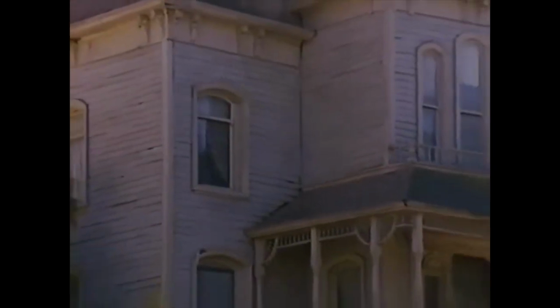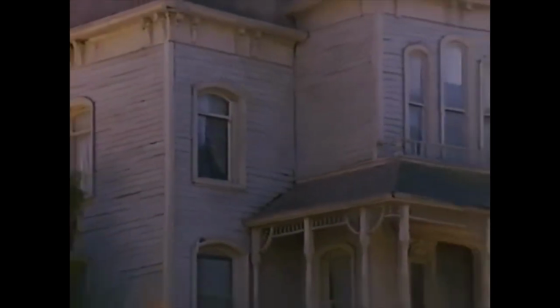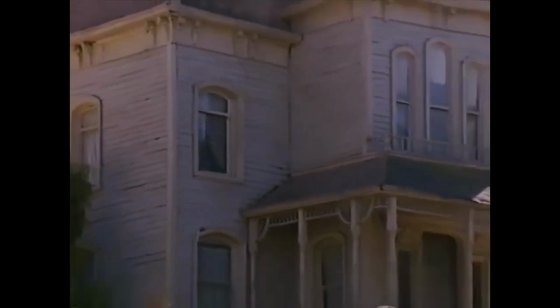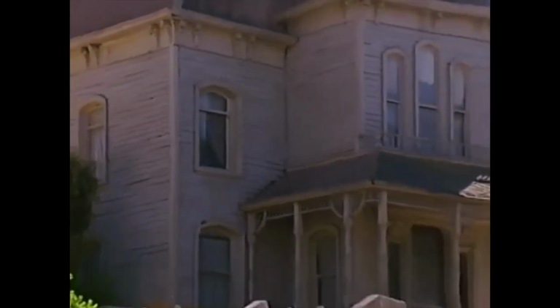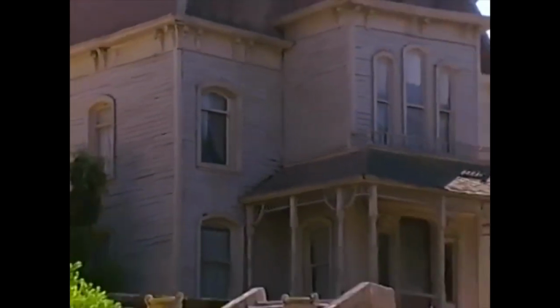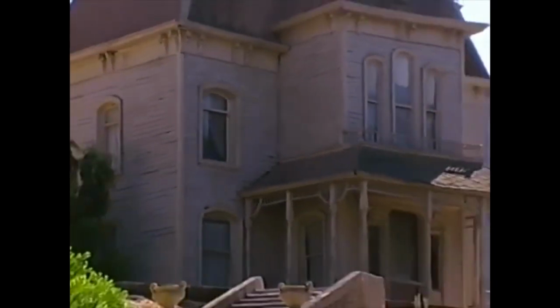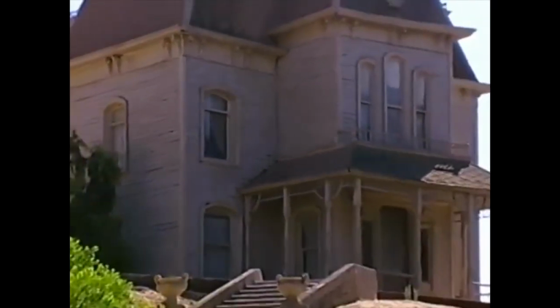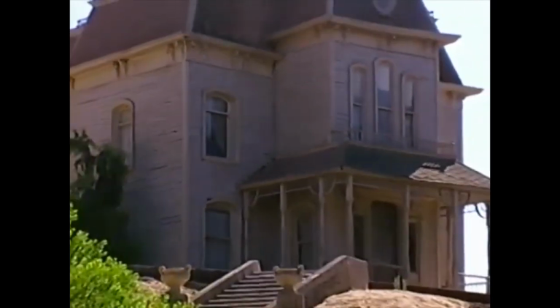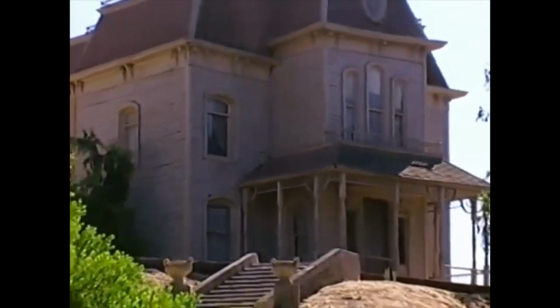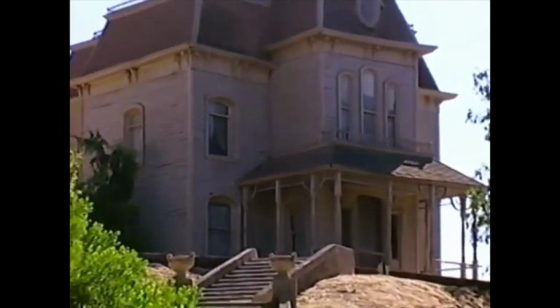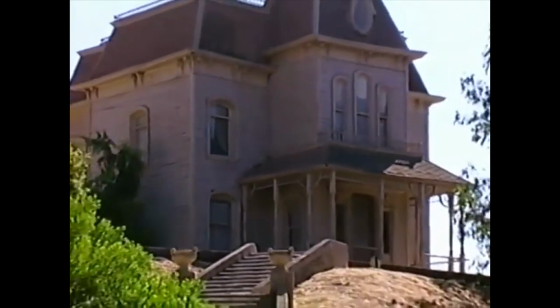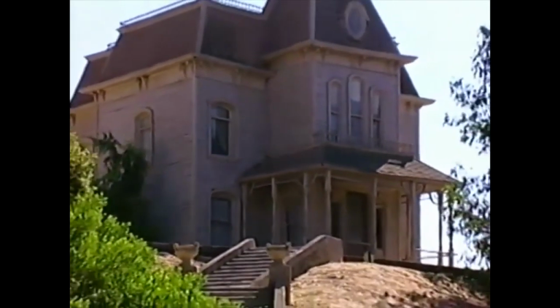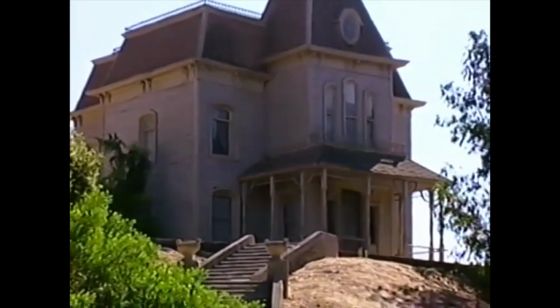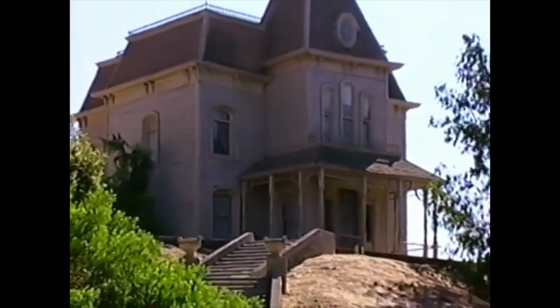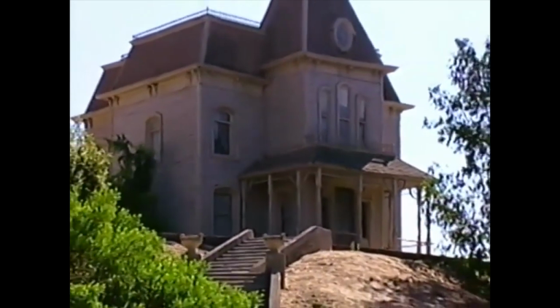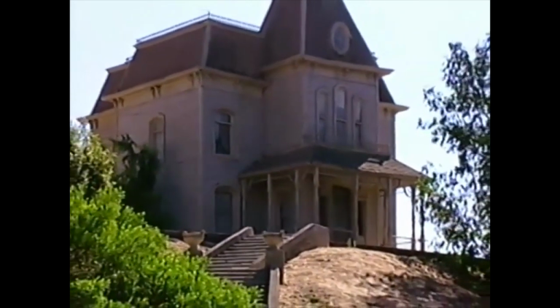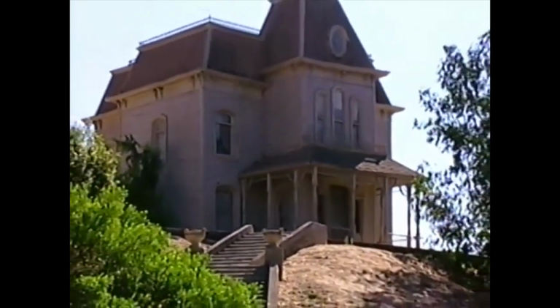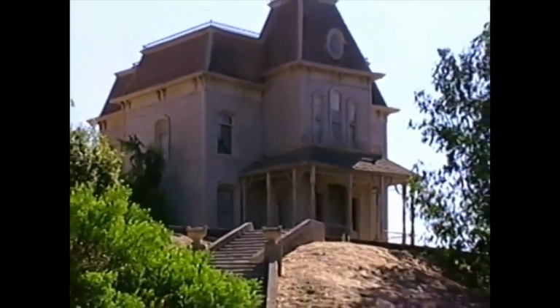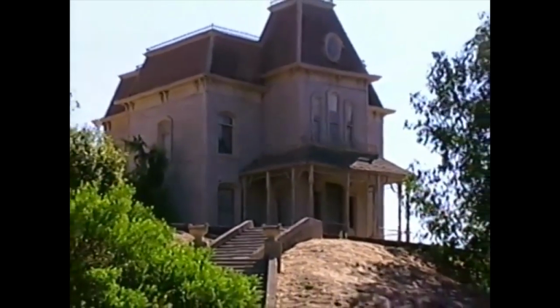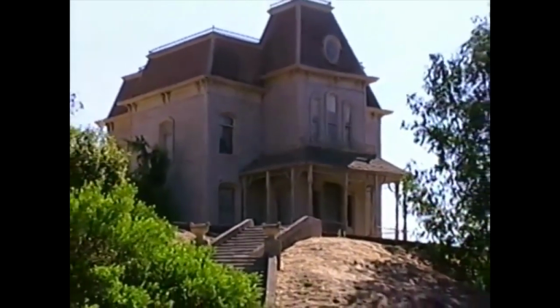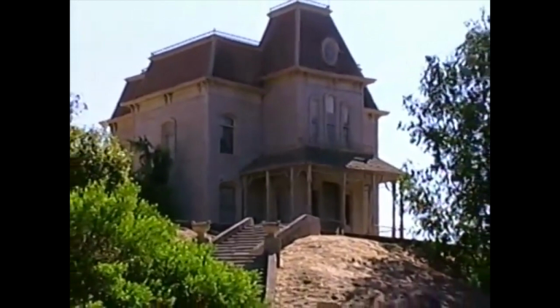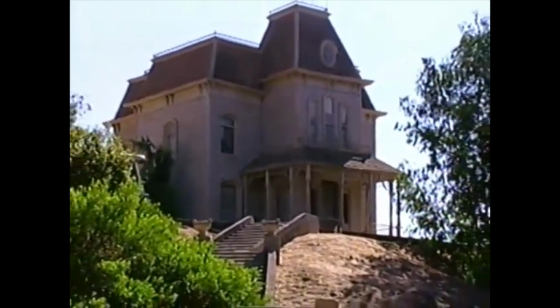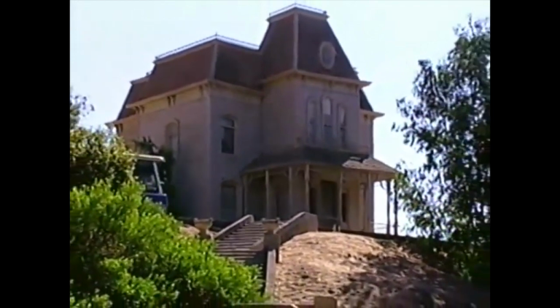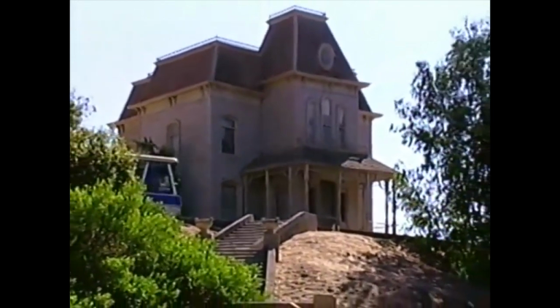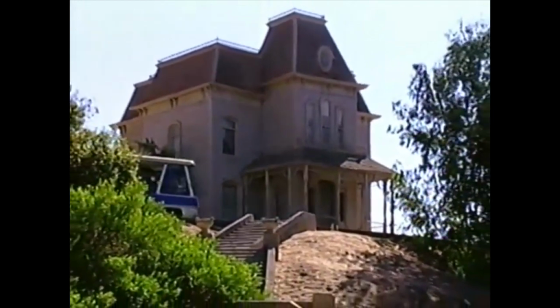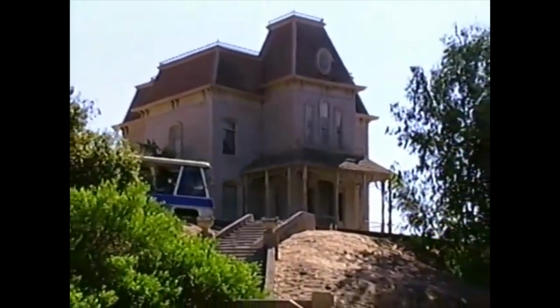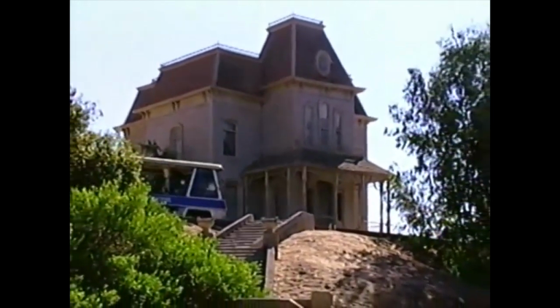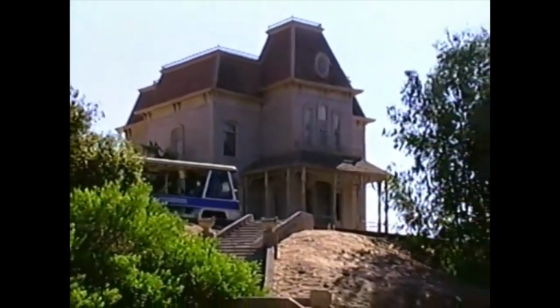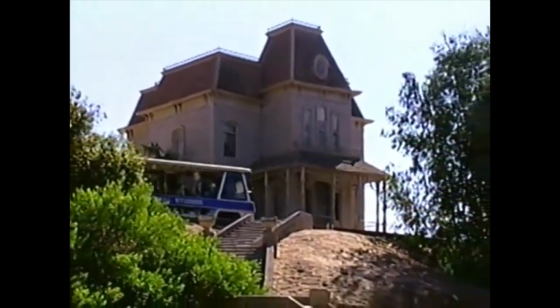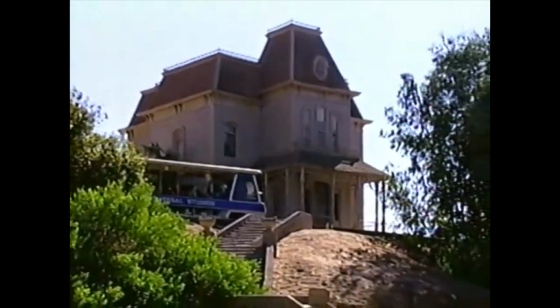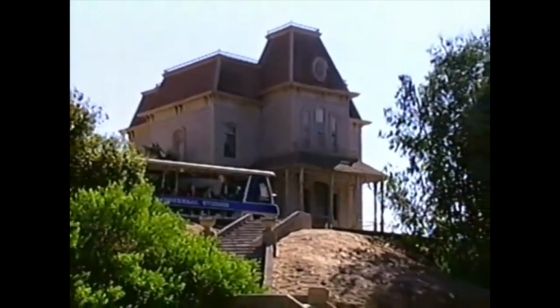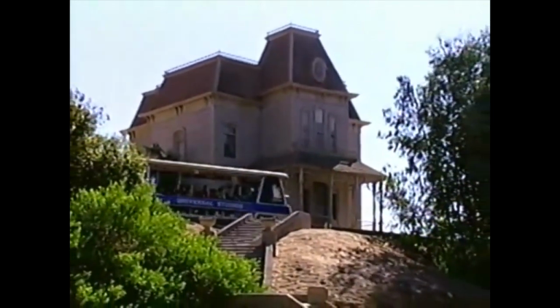Every movie fan knows this location from Alfred Hitchcock's Psycho.